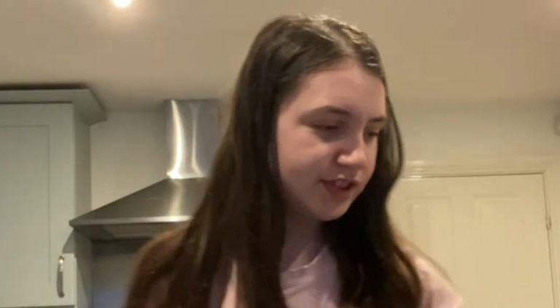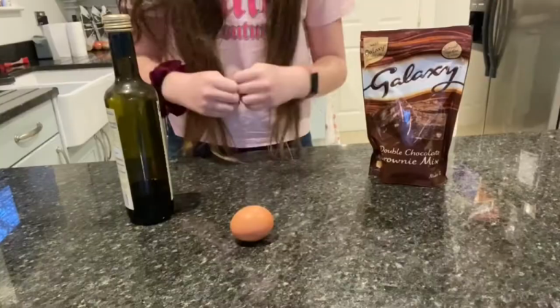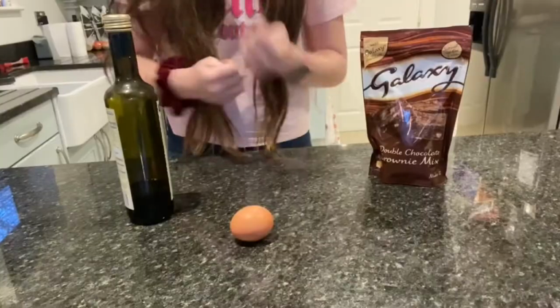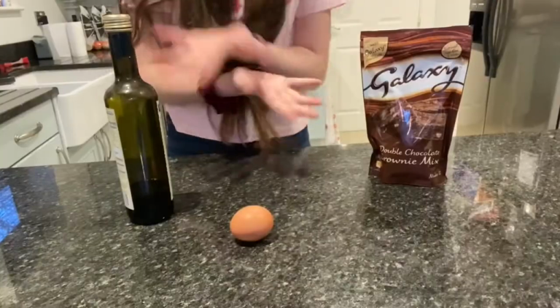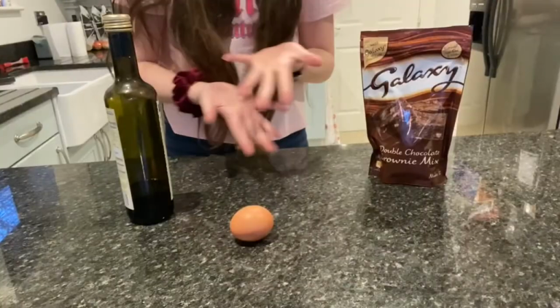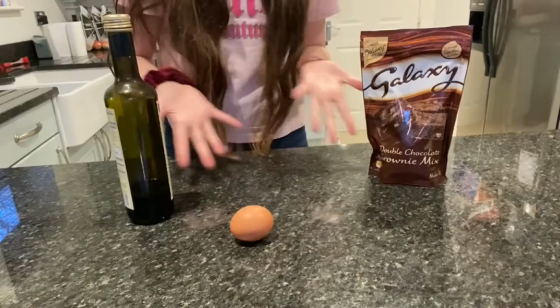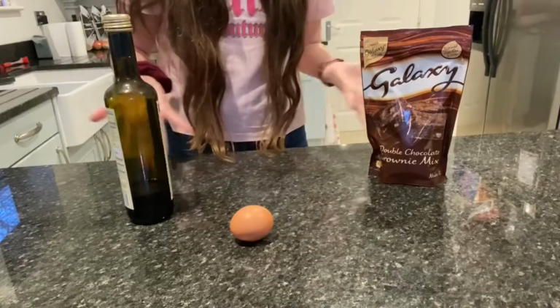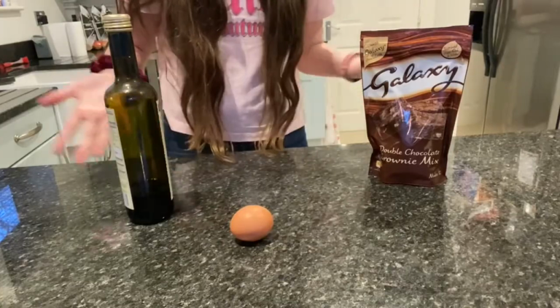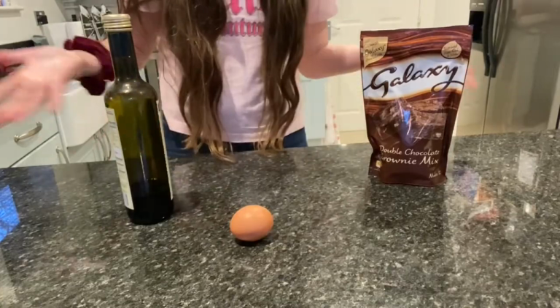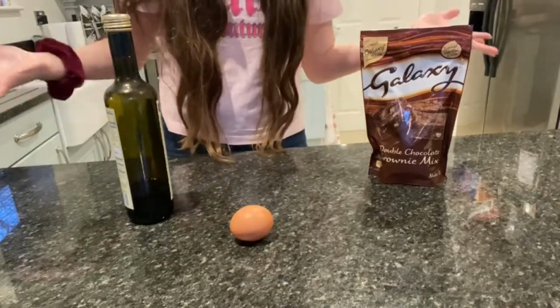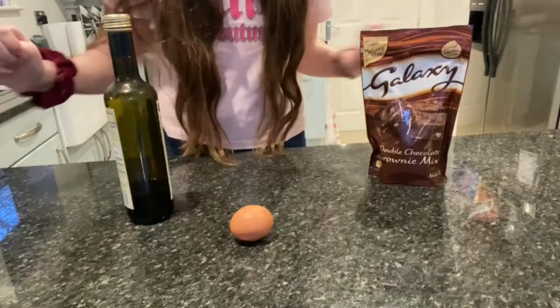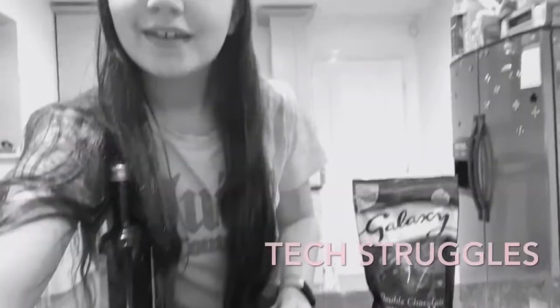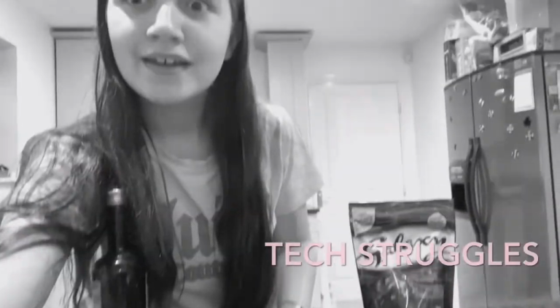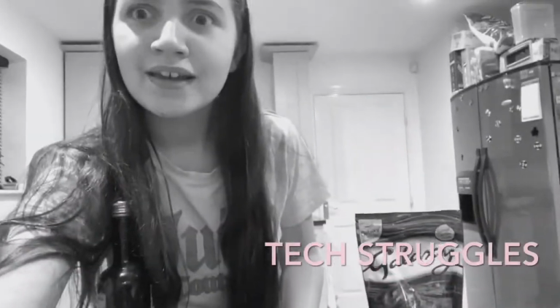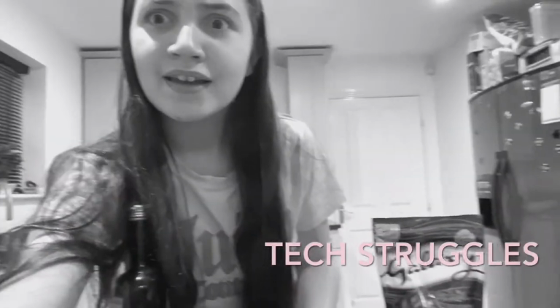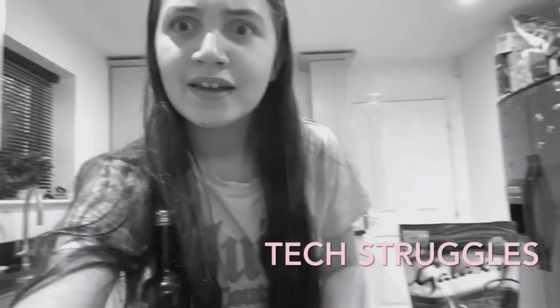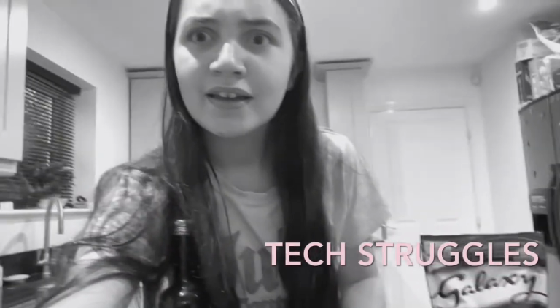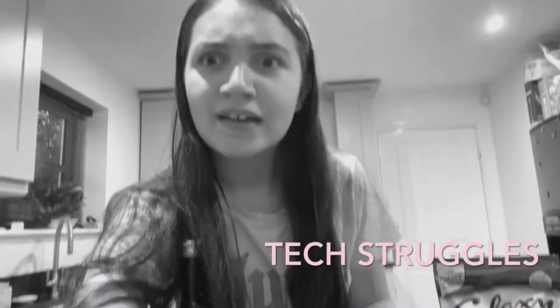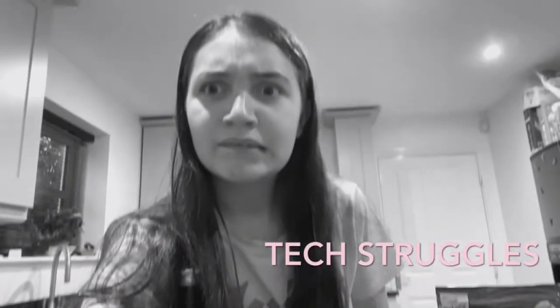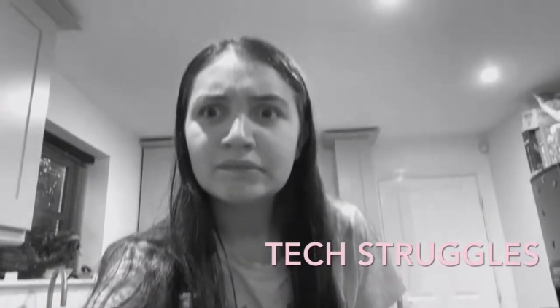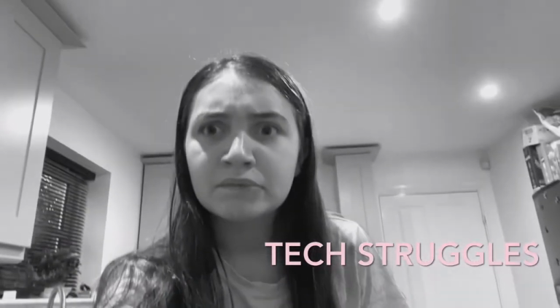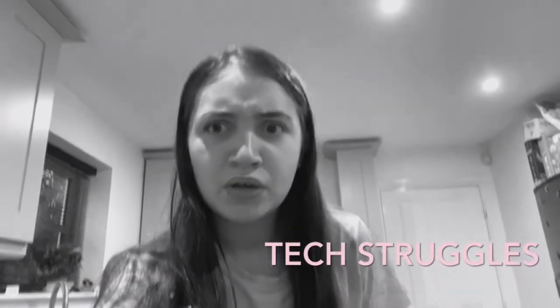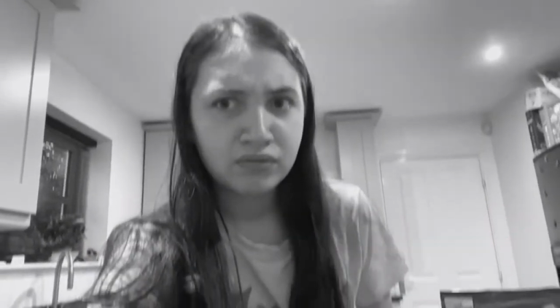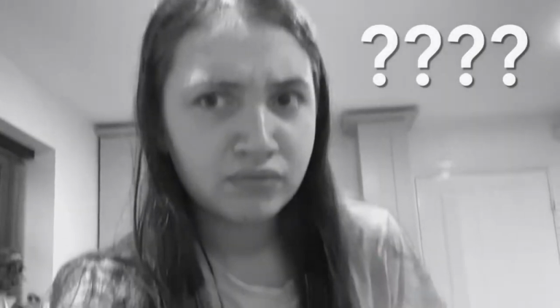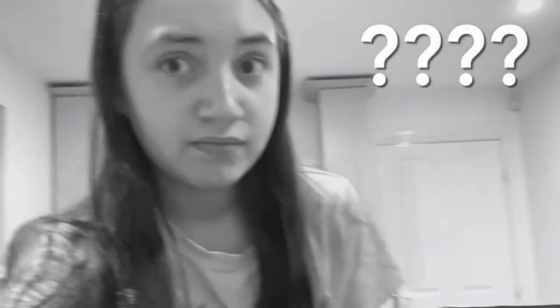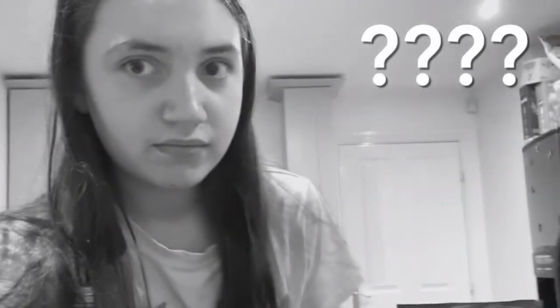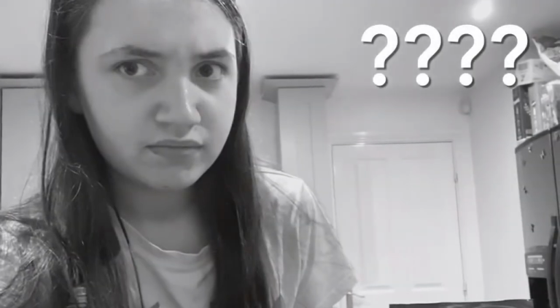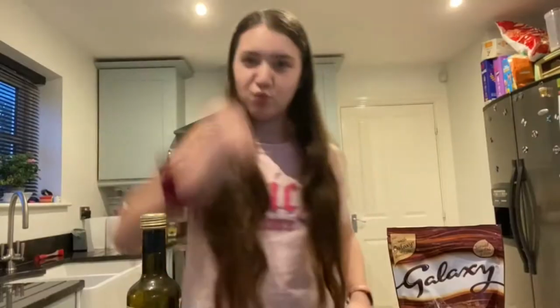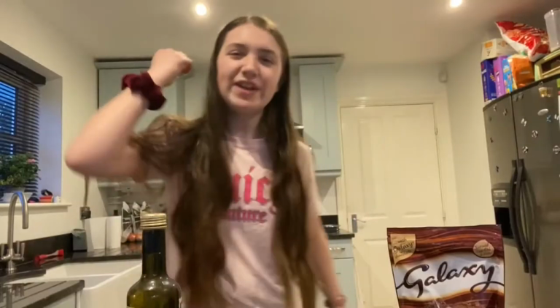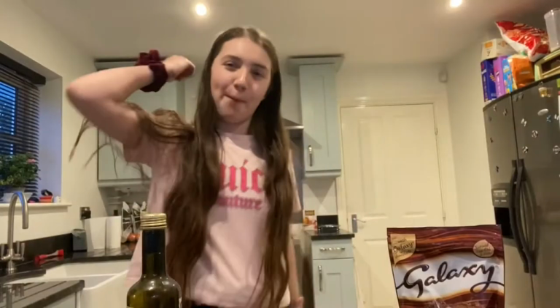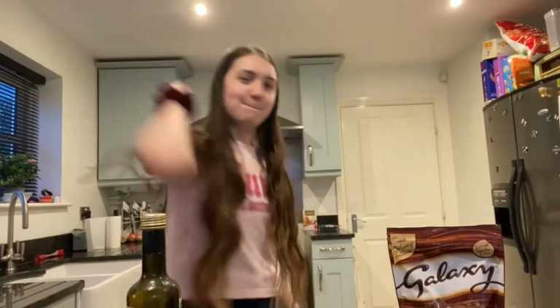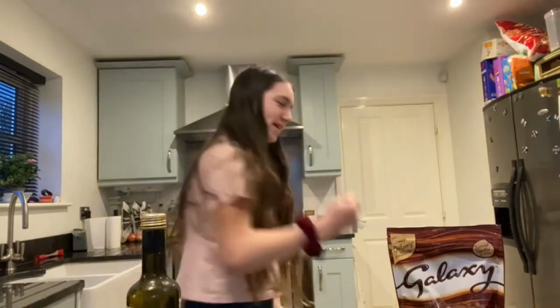So now we have all our ingredients. We can bake!